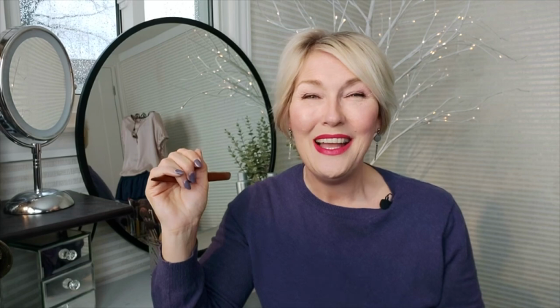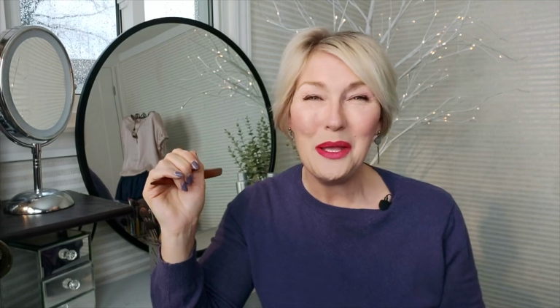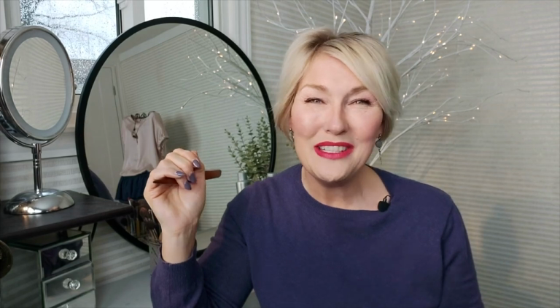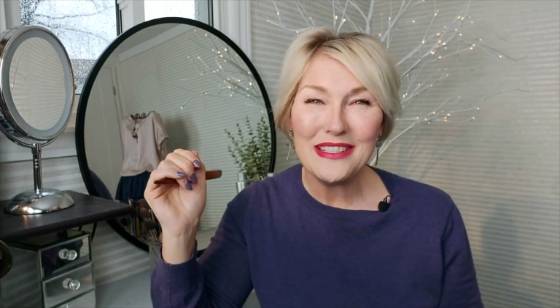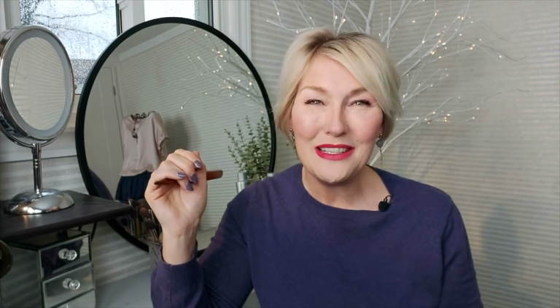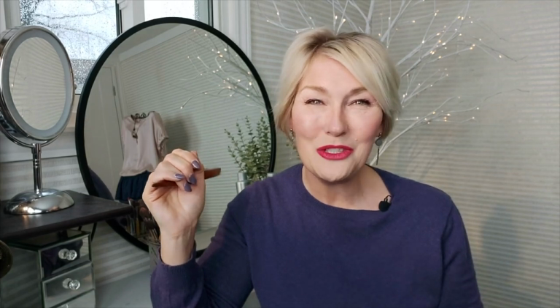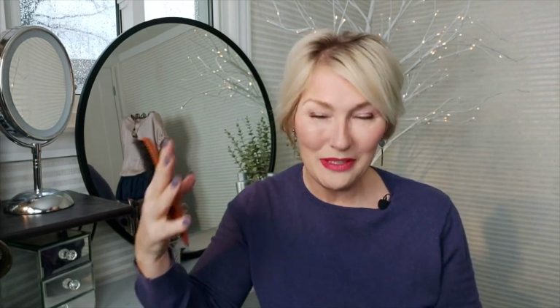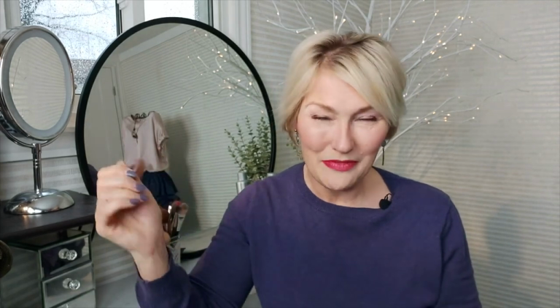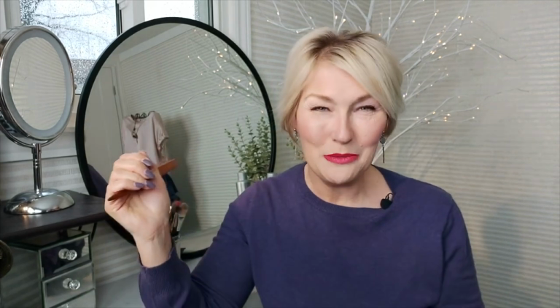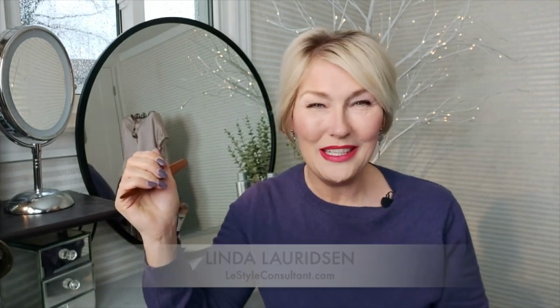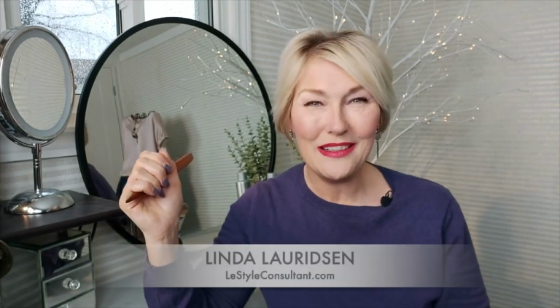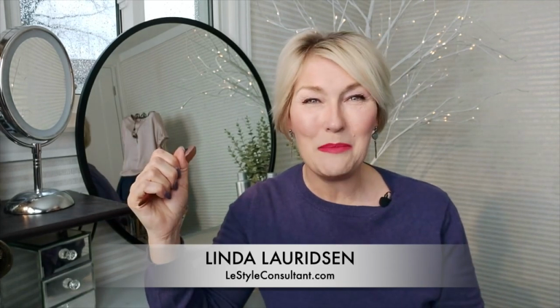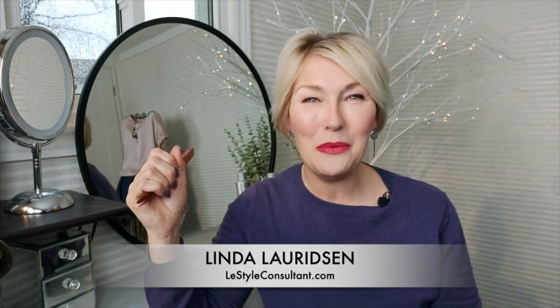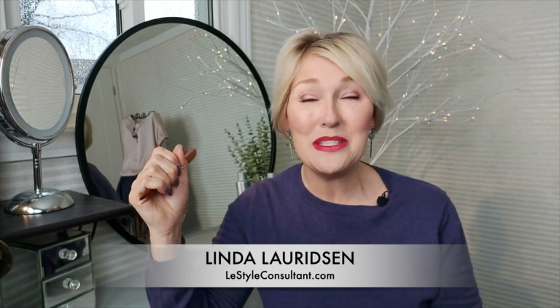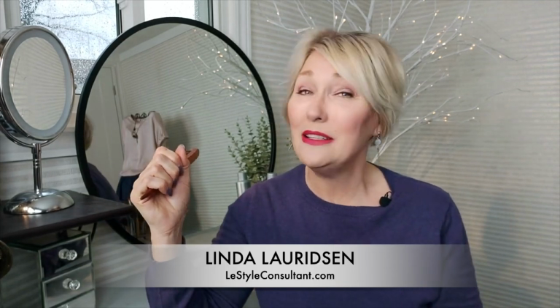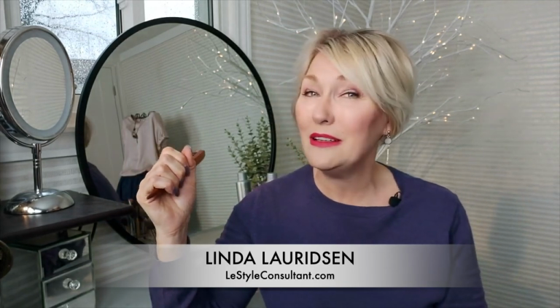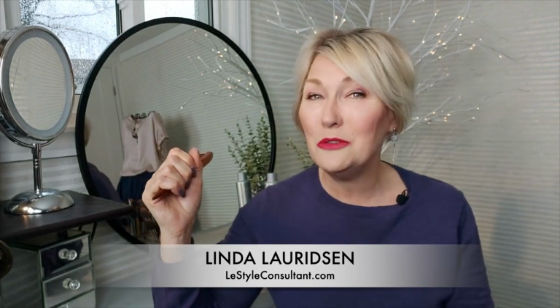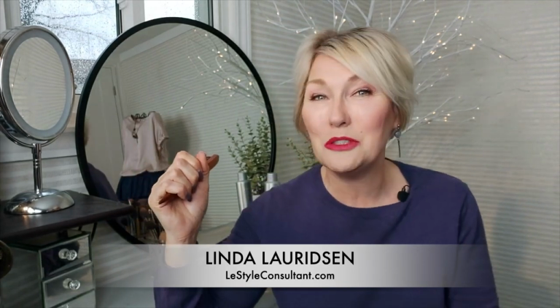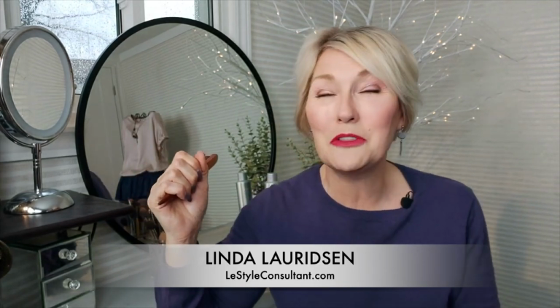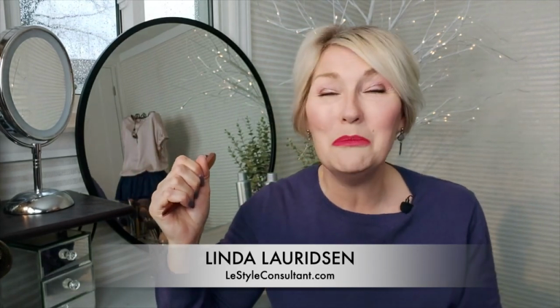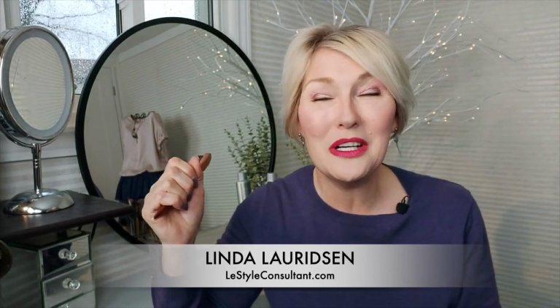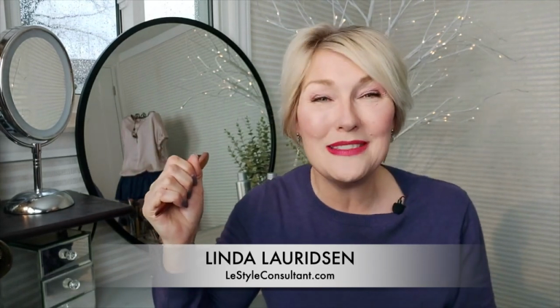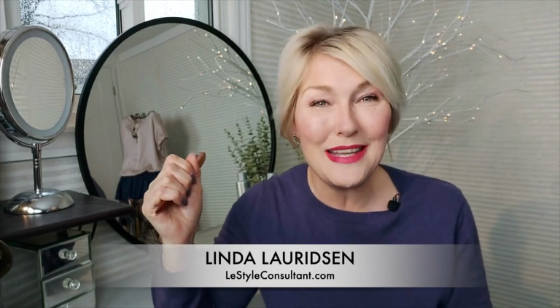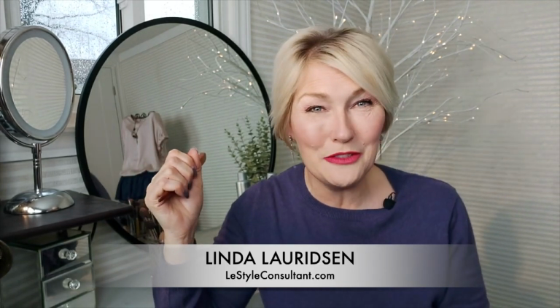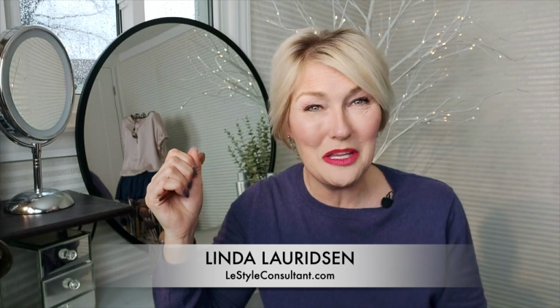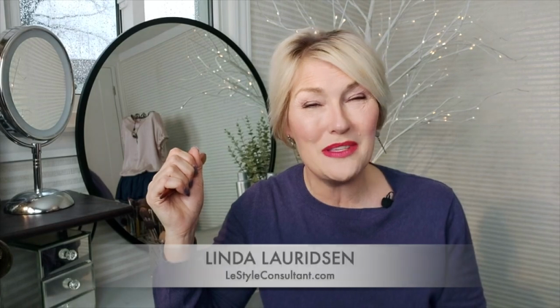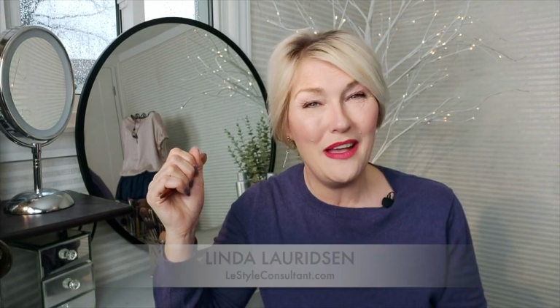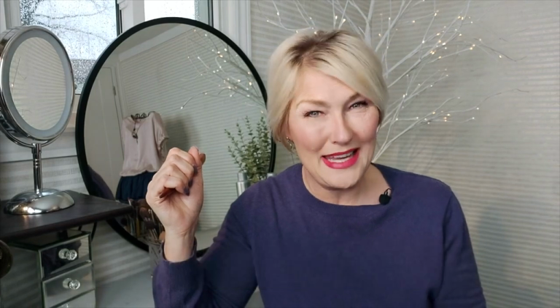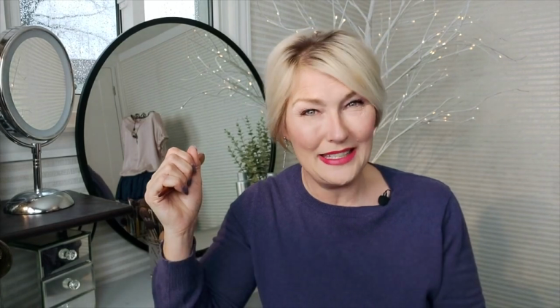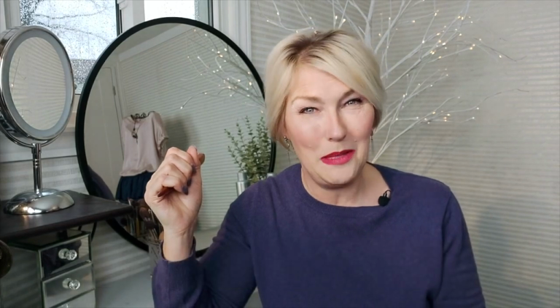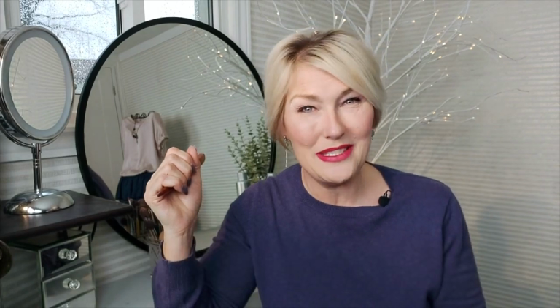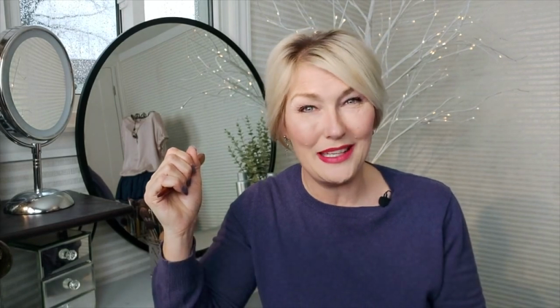I'm Linda the Style Sherpa. Follow me here and at my website and on YouTube for more insightful tips on how to keep your style.